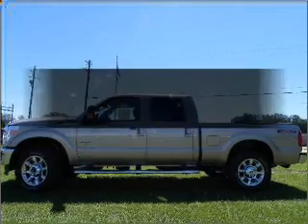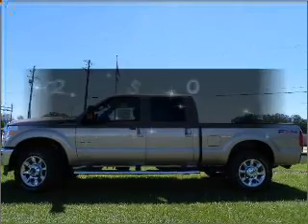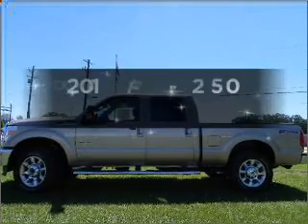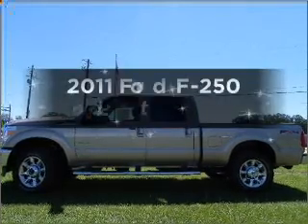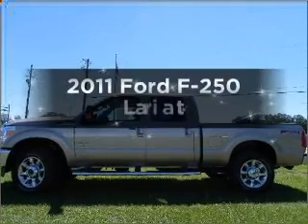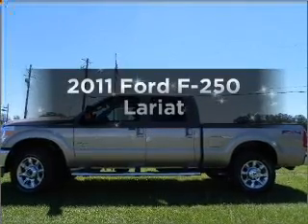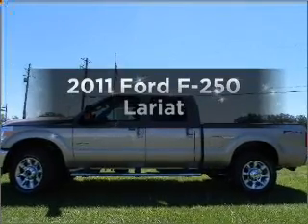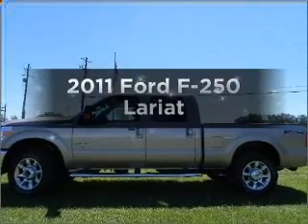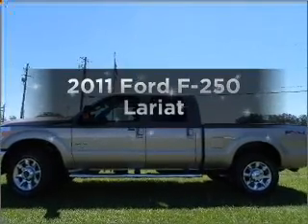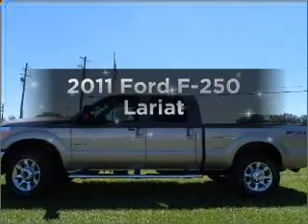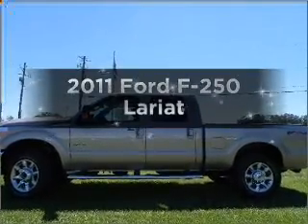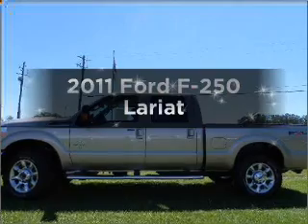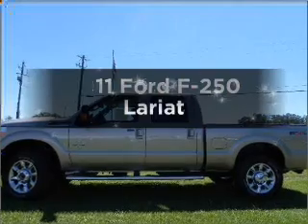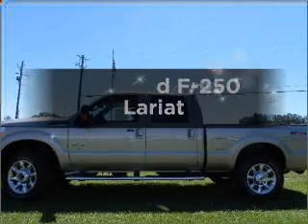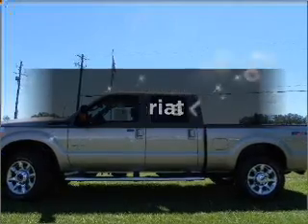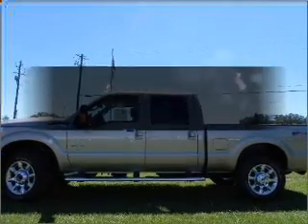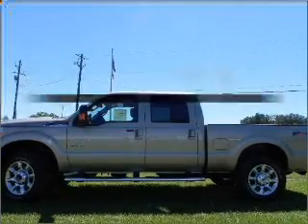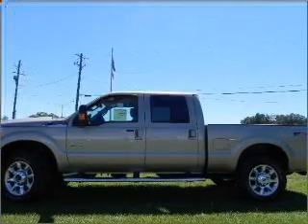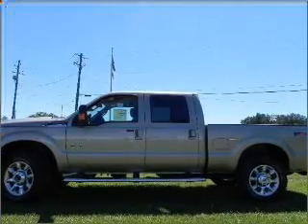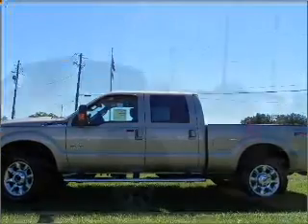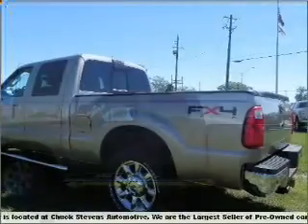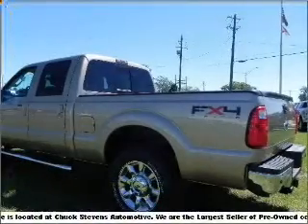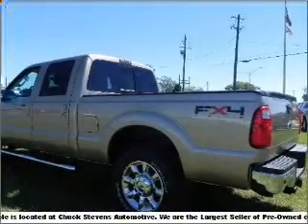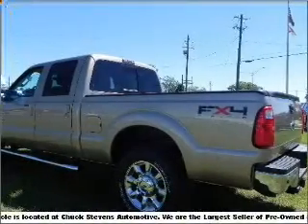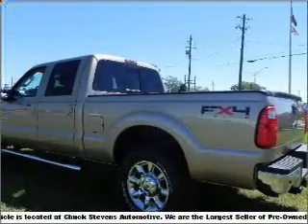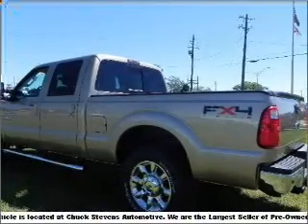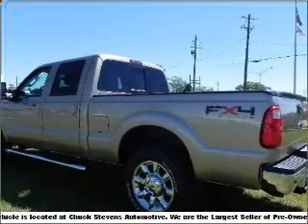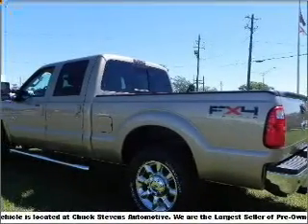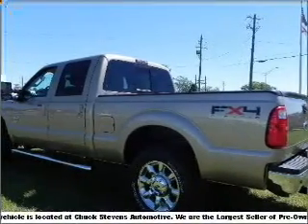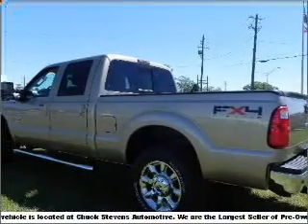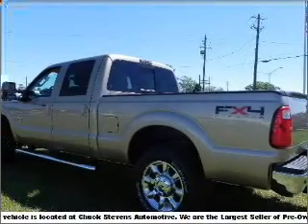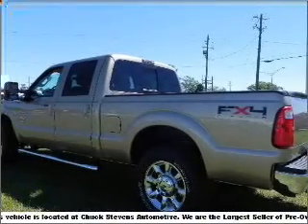Introducing the 2011 Ford F-250, everything you need under one roof with this great vehicle.